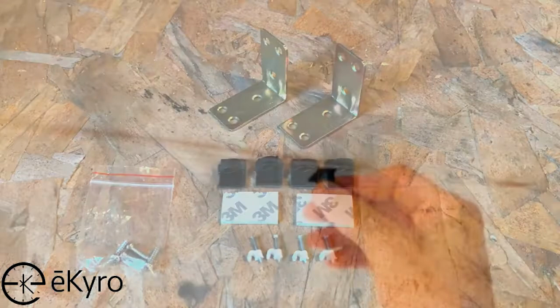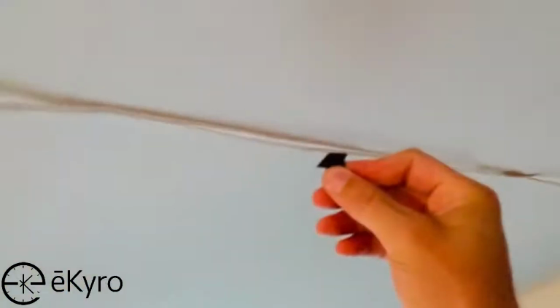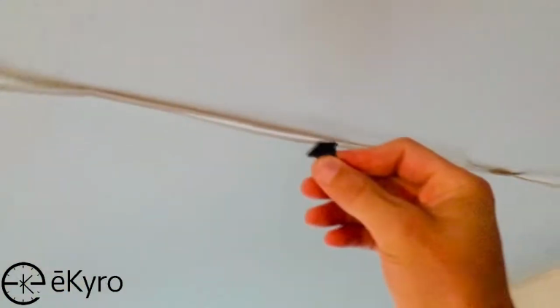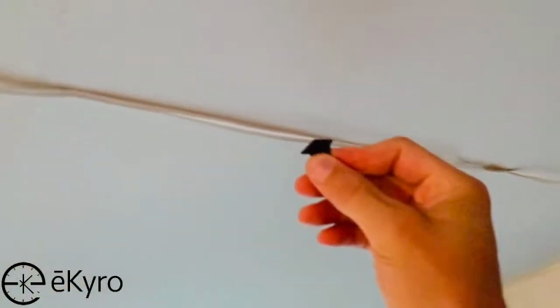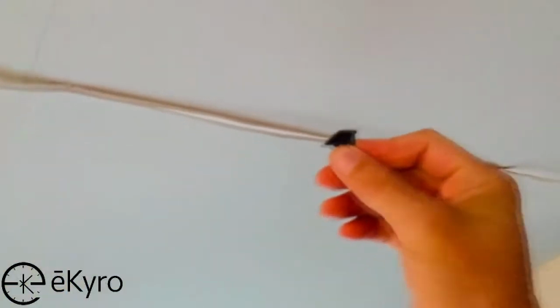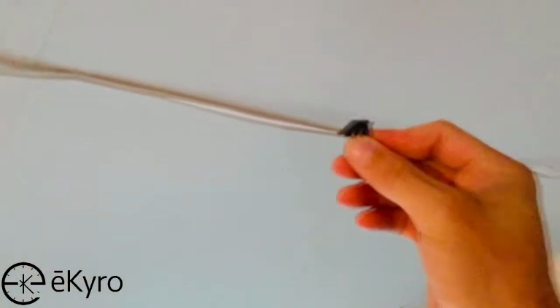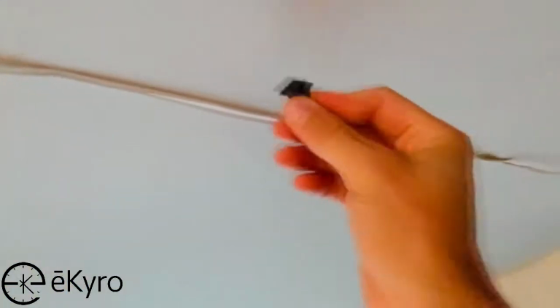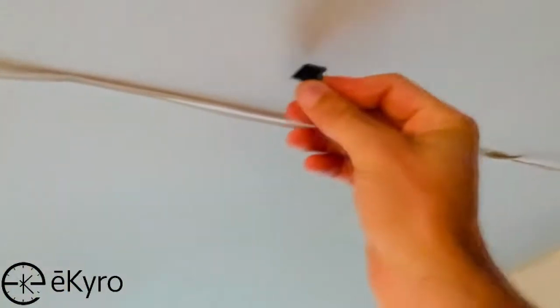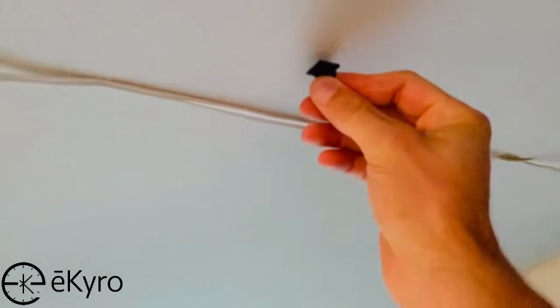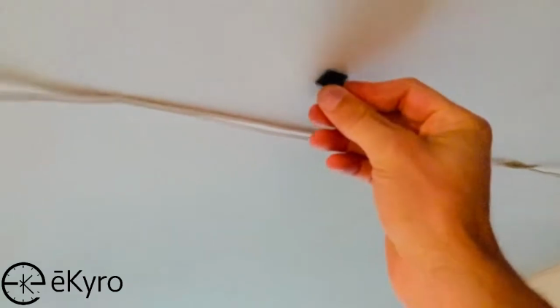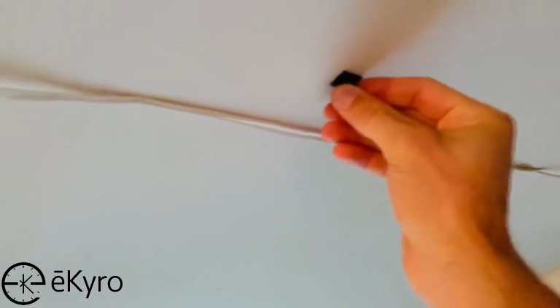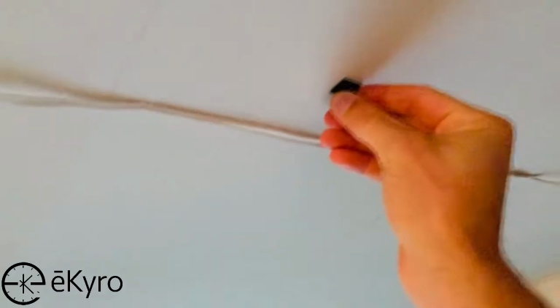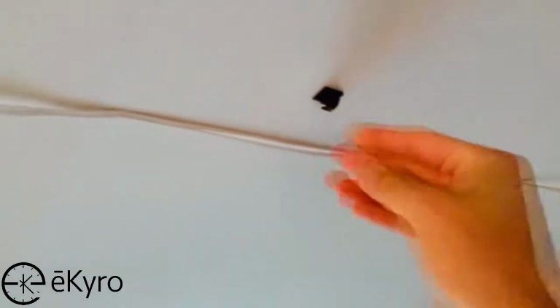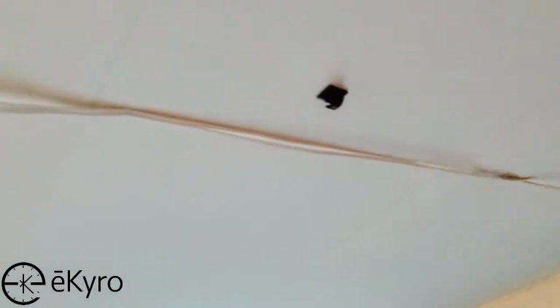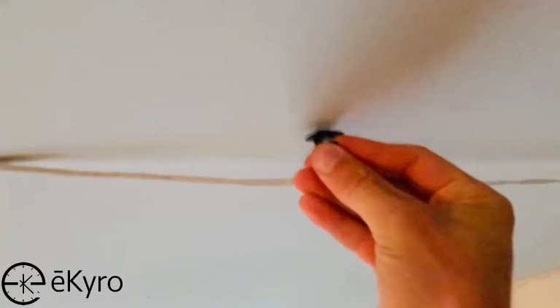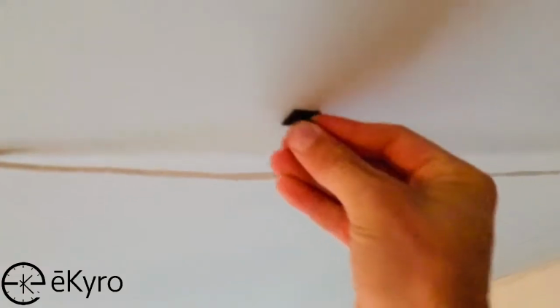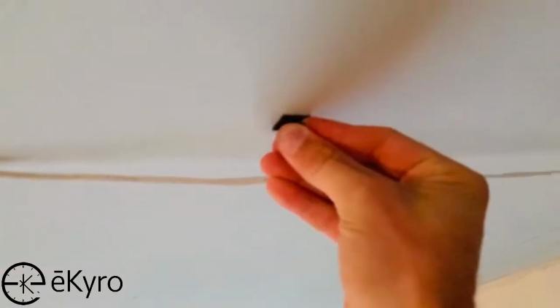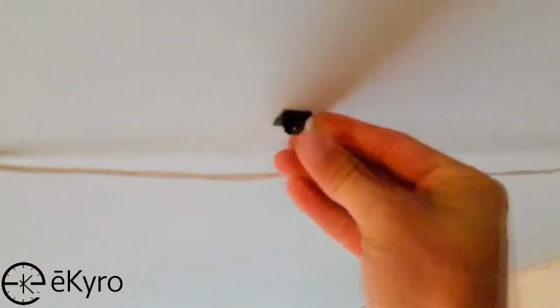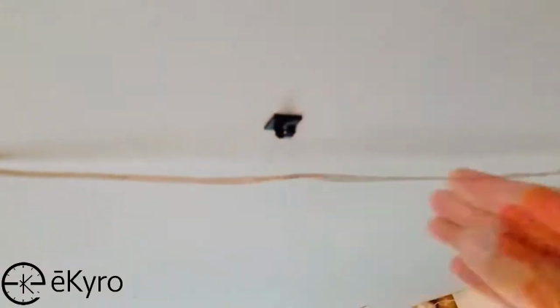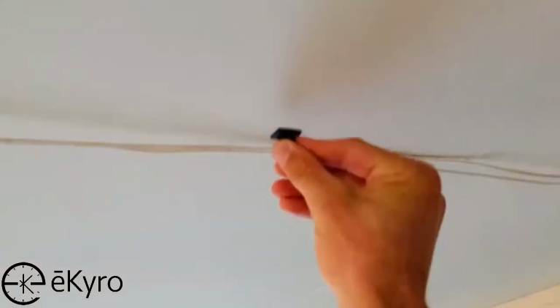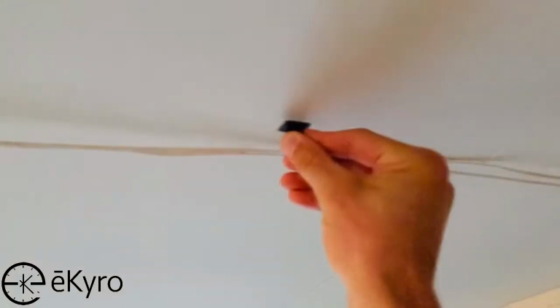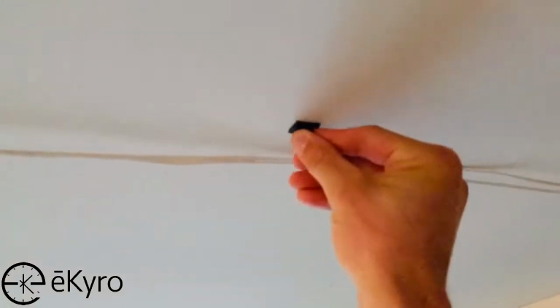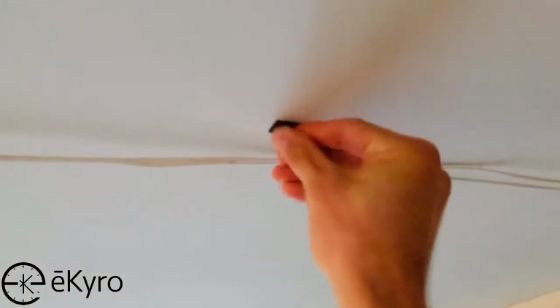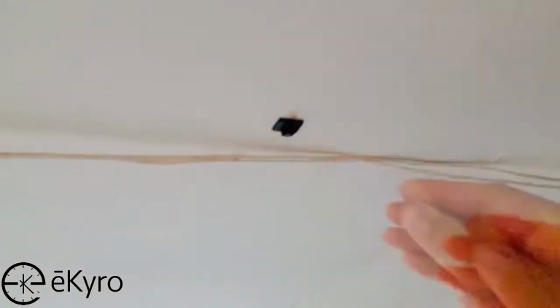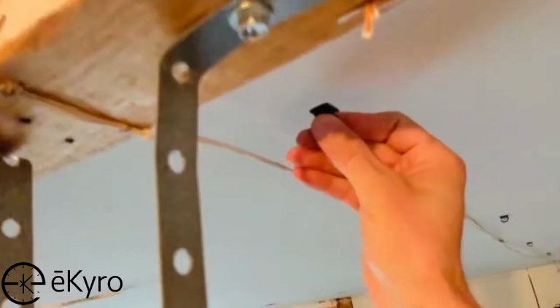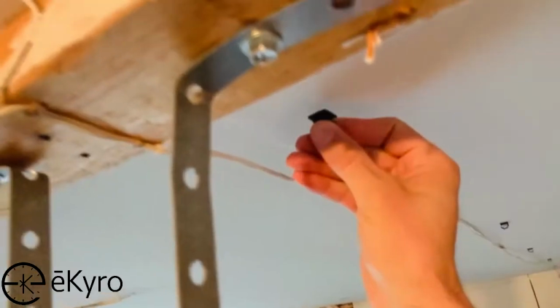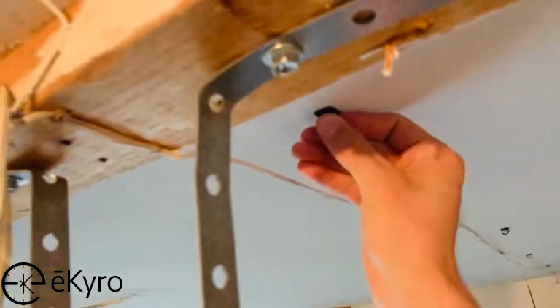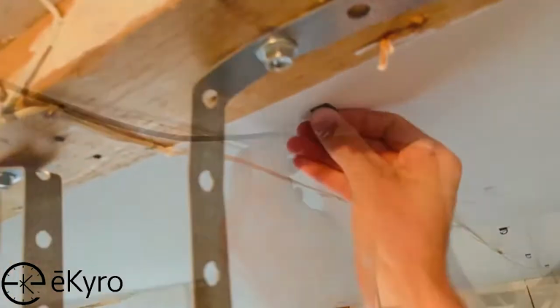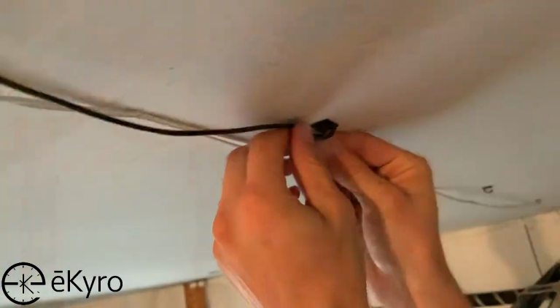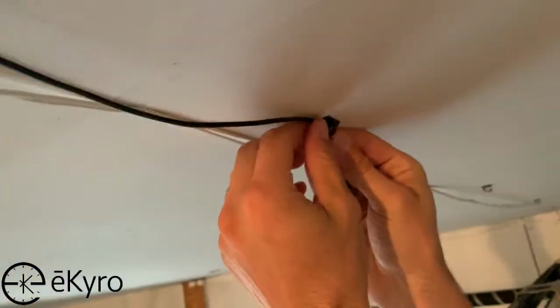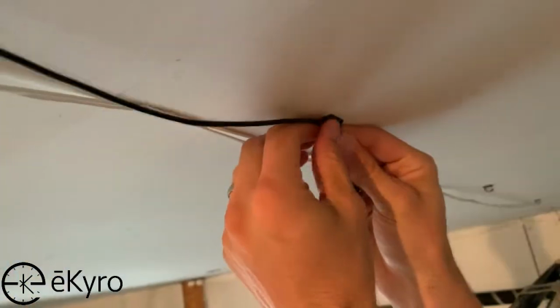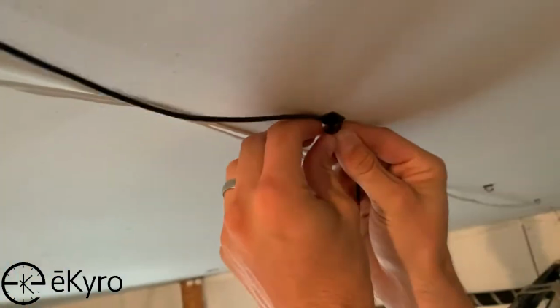First, we will start off by placing the adhesive line holders so that we can run the cables over to where we will place the sensors.